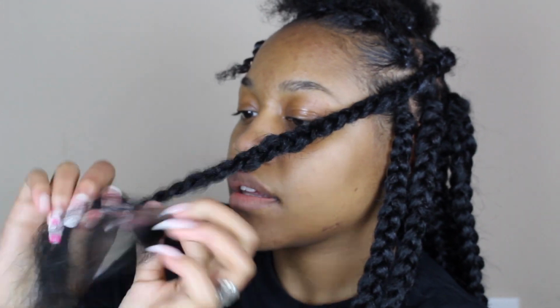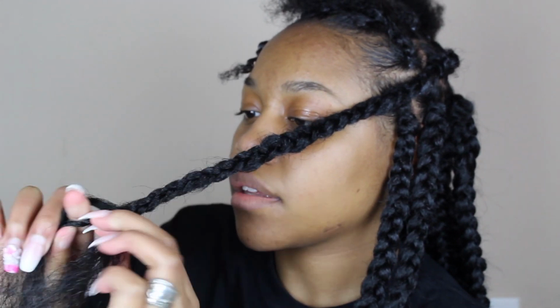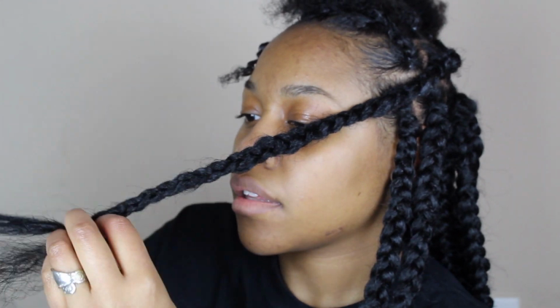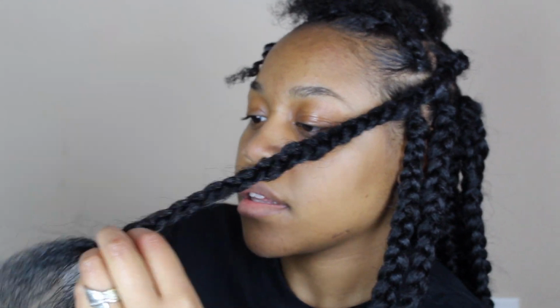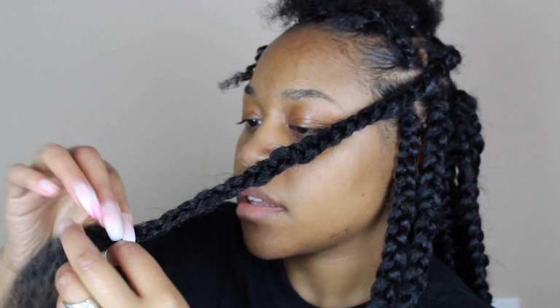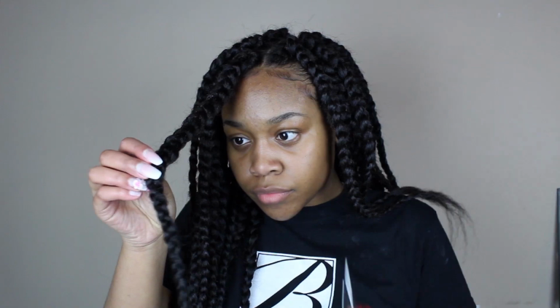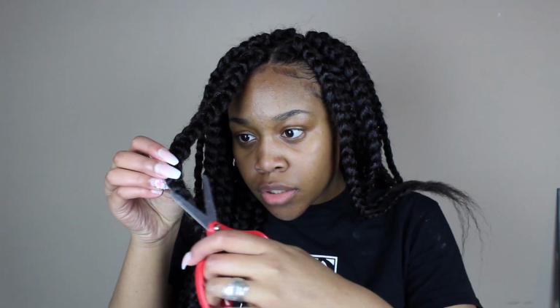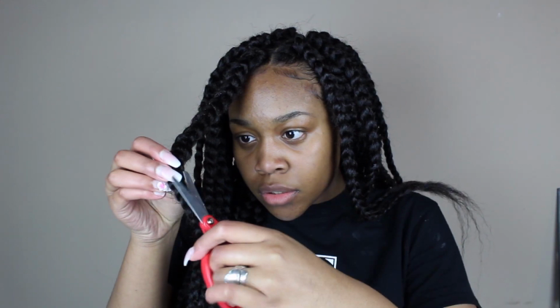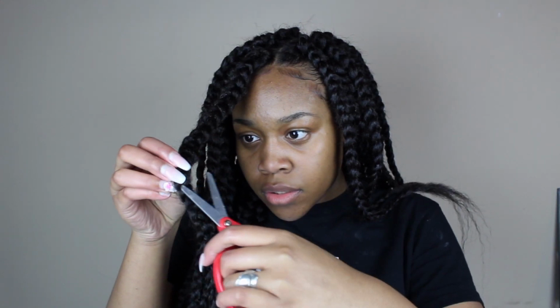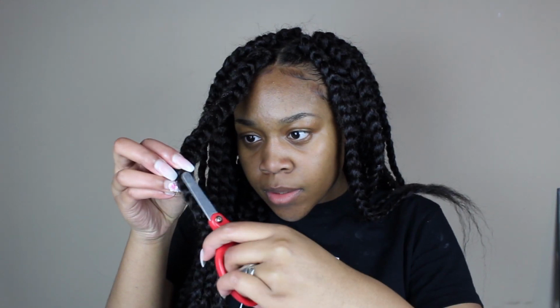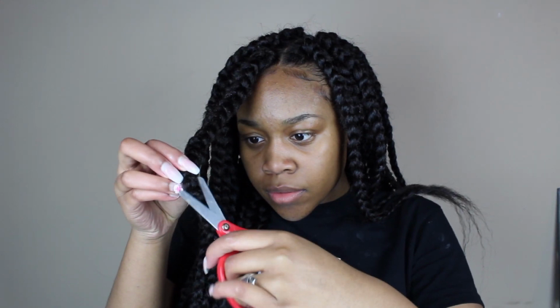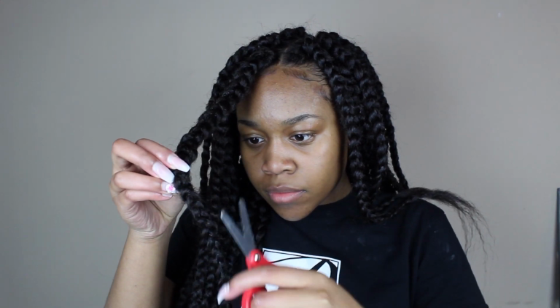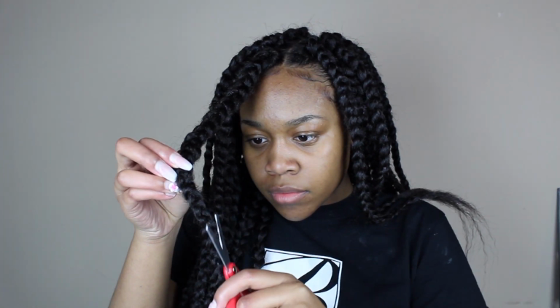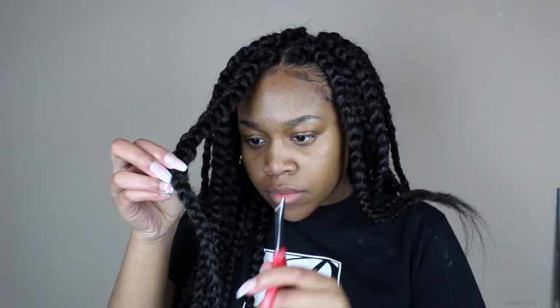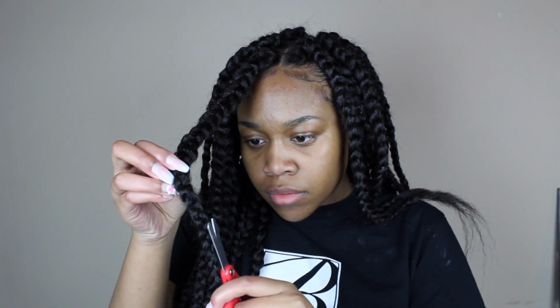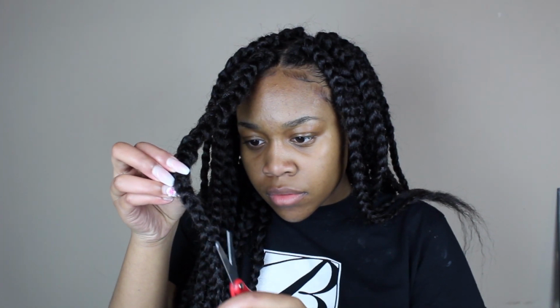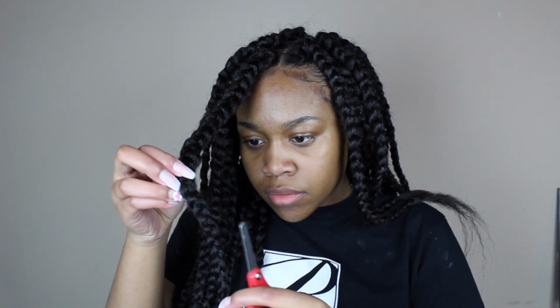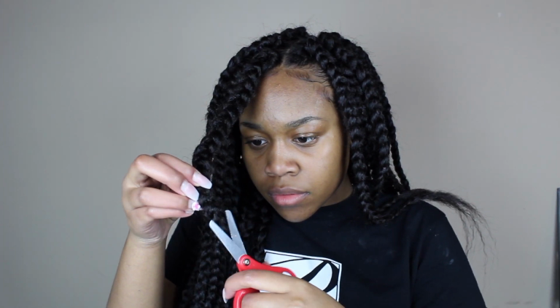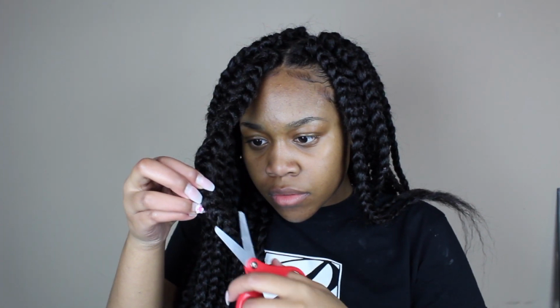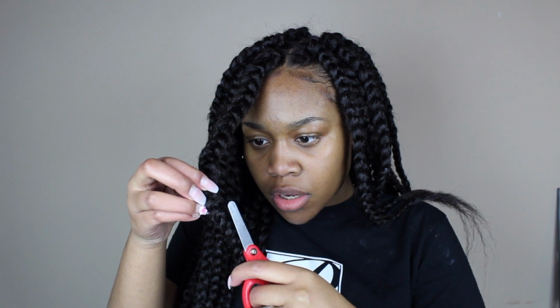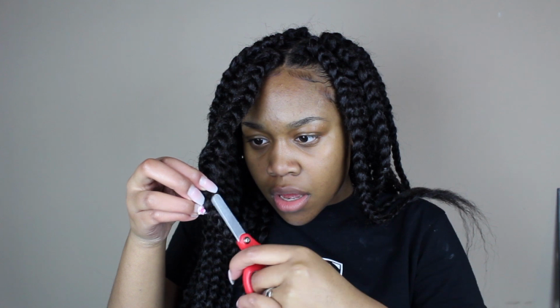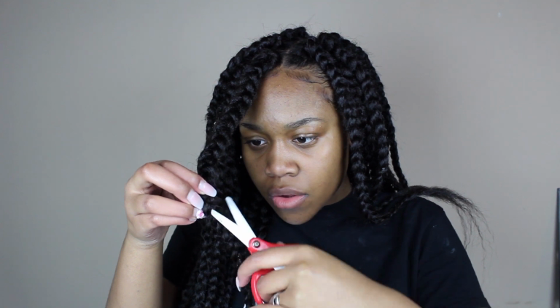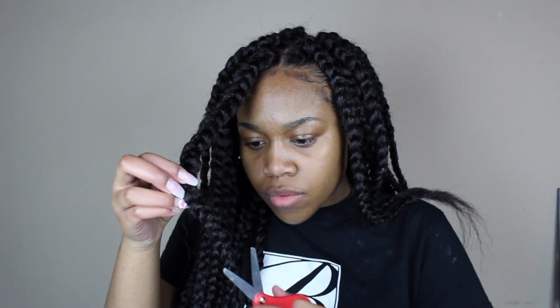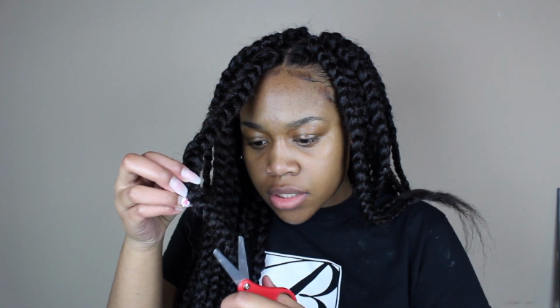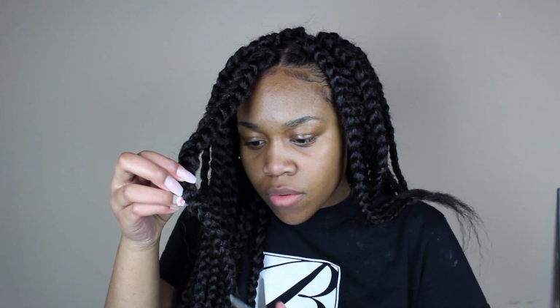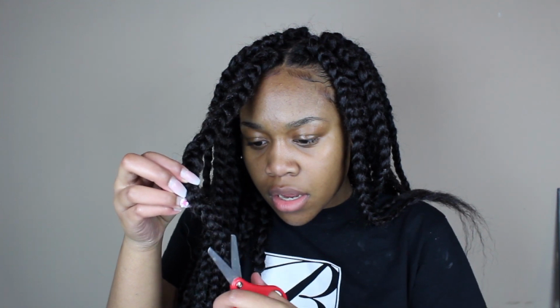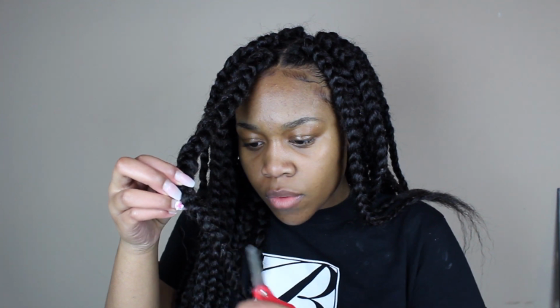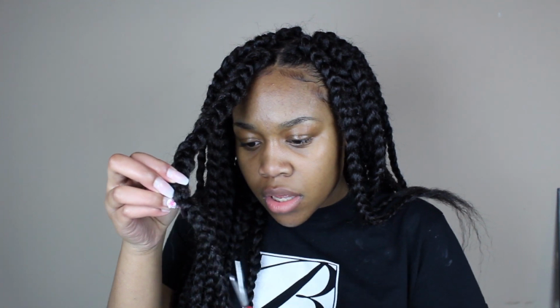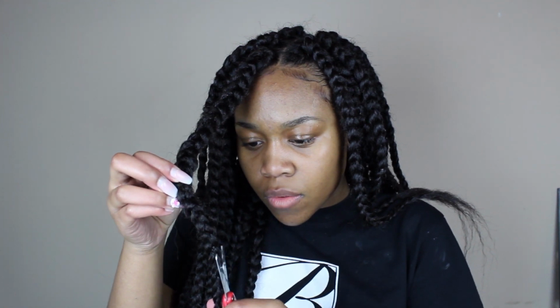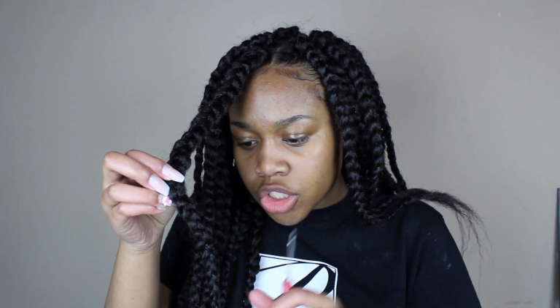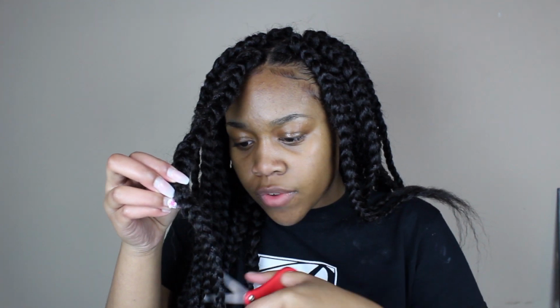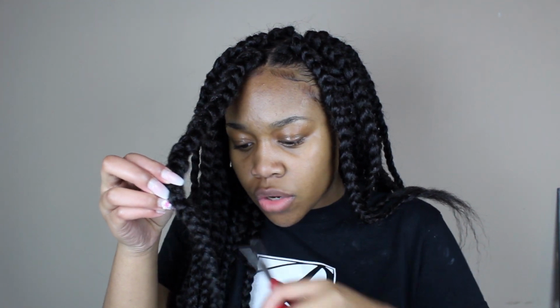I'm cutting the flyaways off the braids because I just wanted them to look really nice and not so dirty looking.